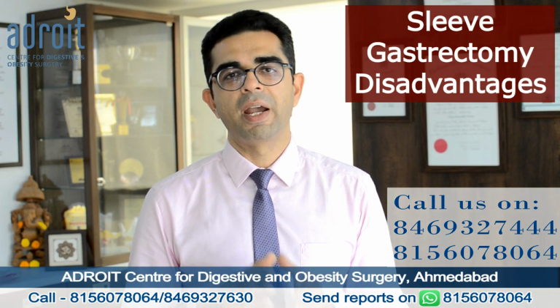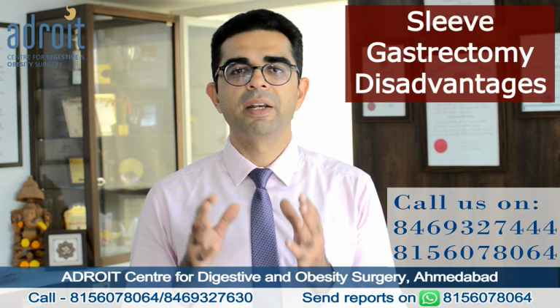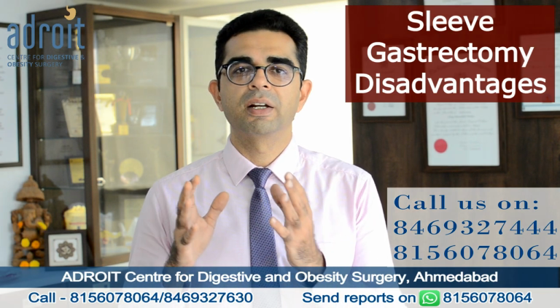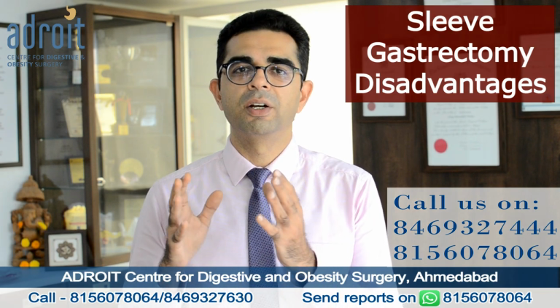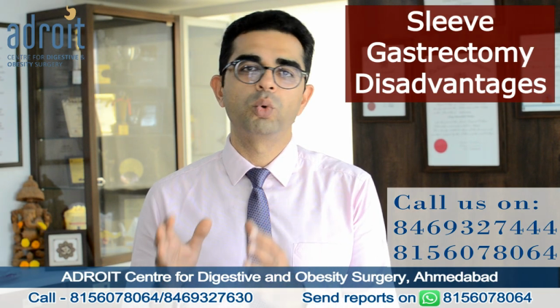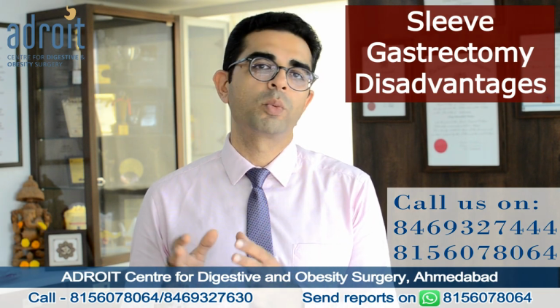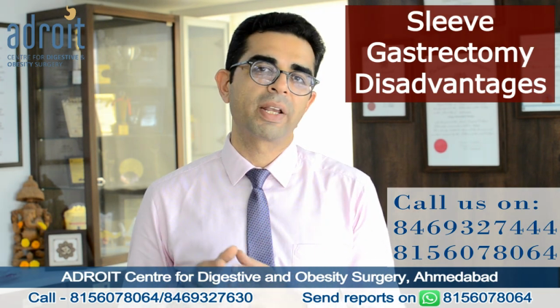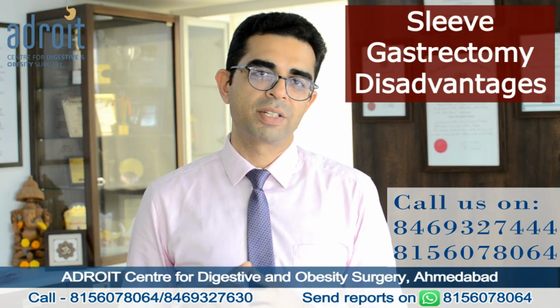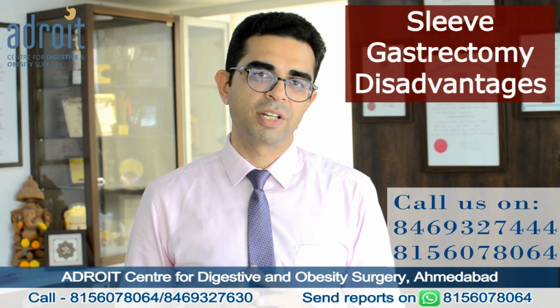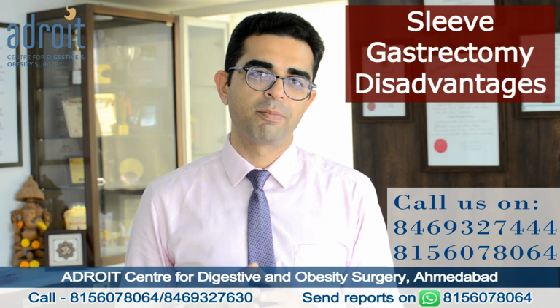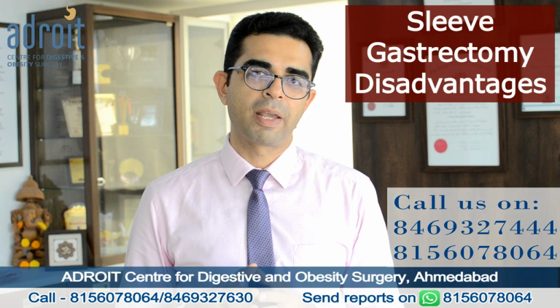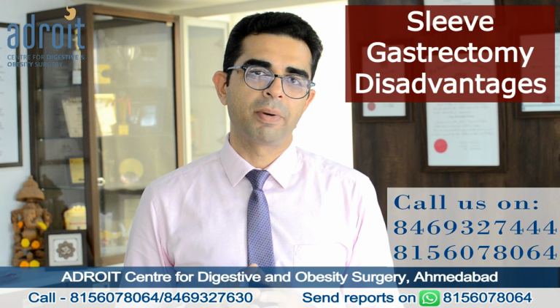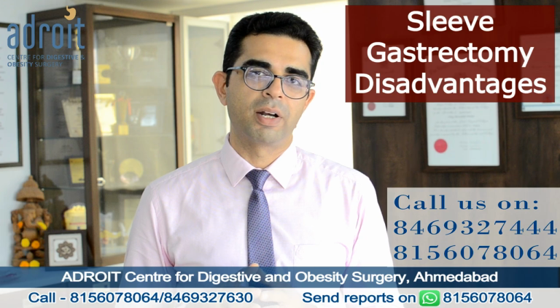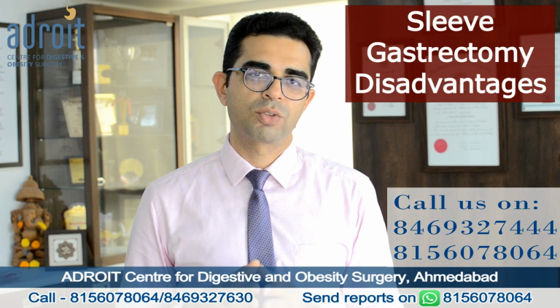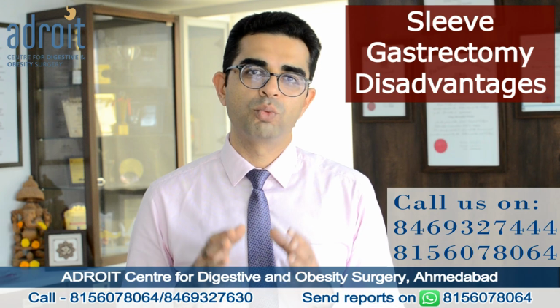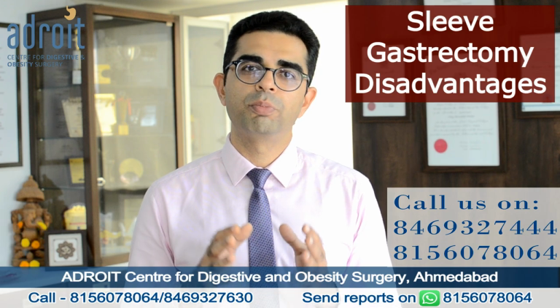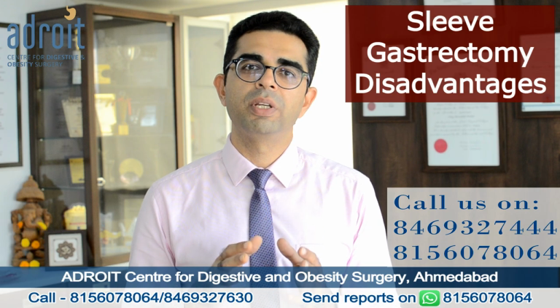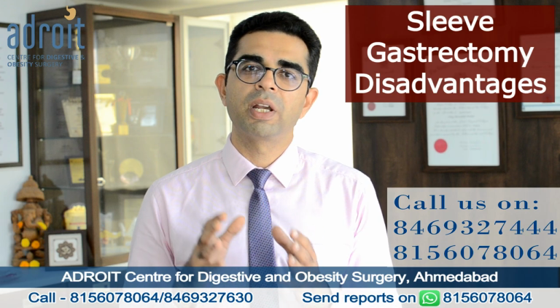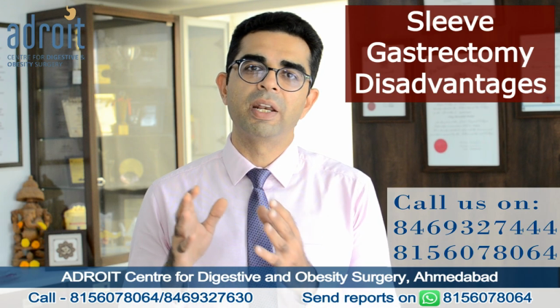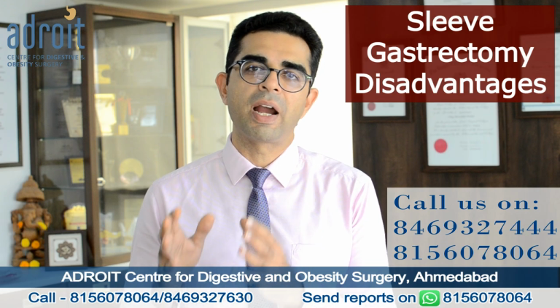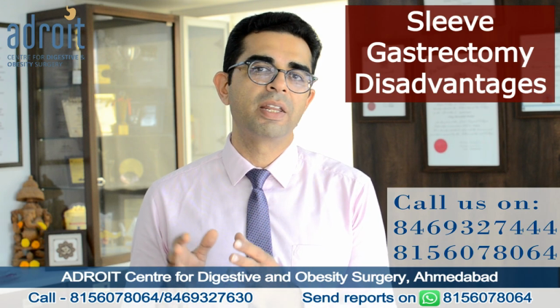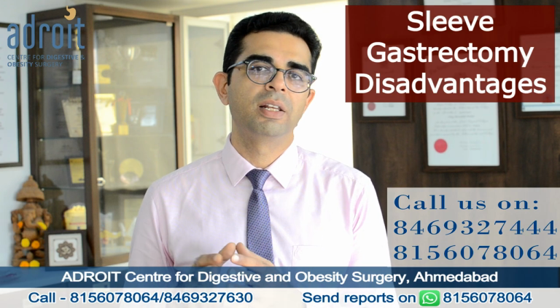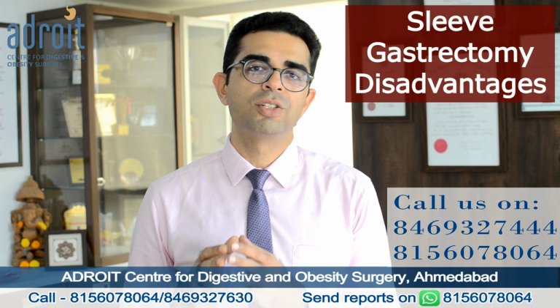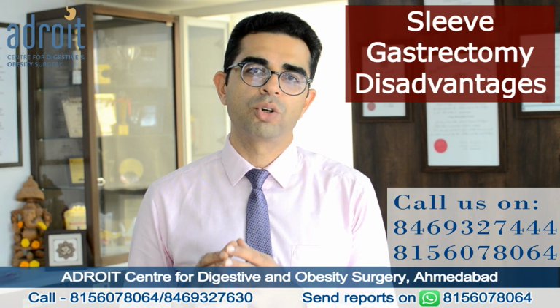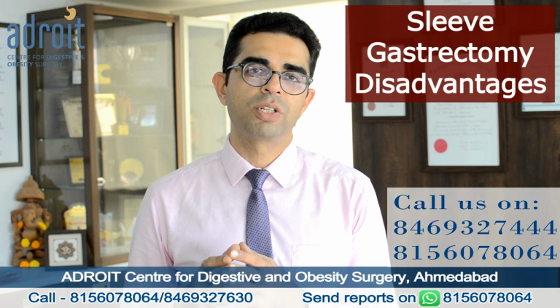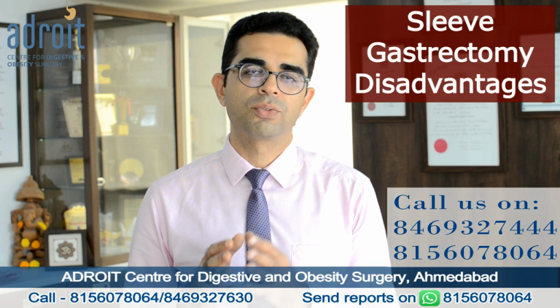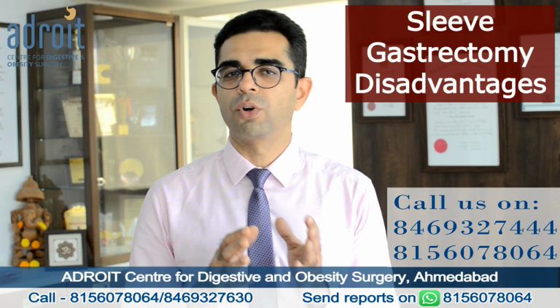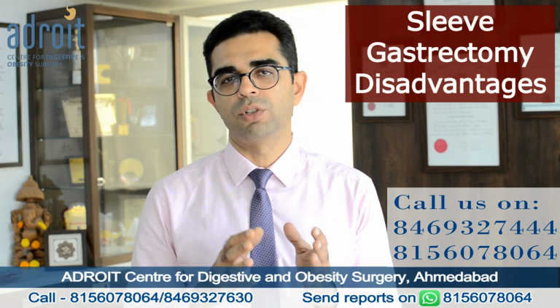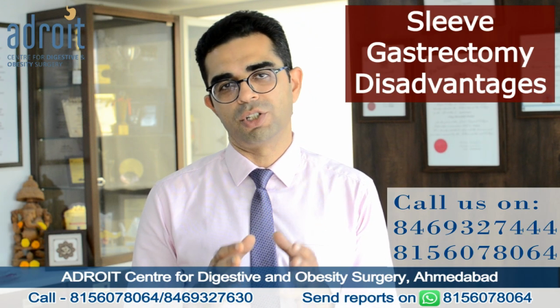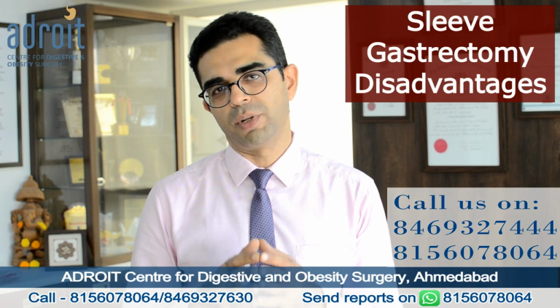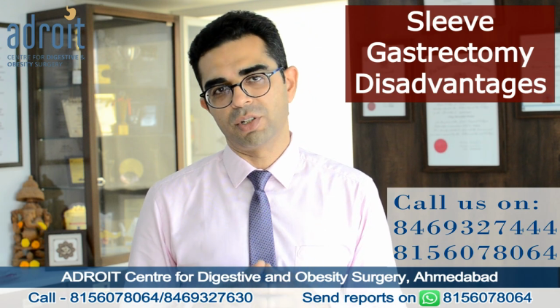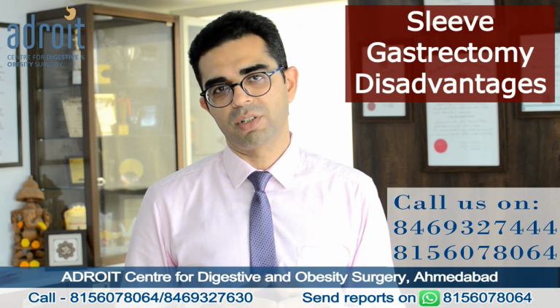A Roux-en-Y gastric bypass would be an ideal choice for all such patients.